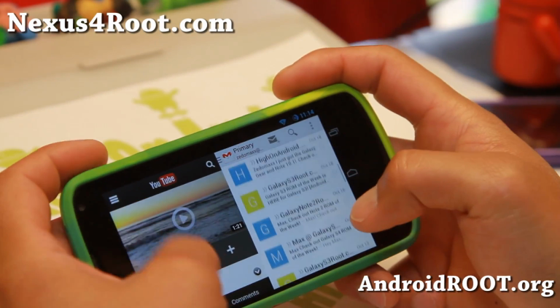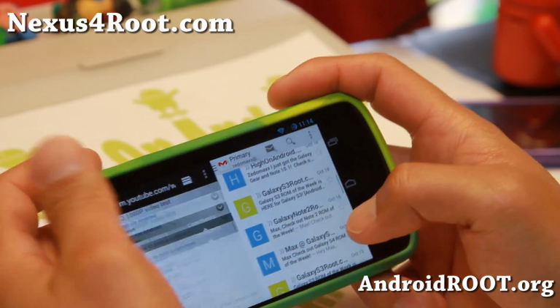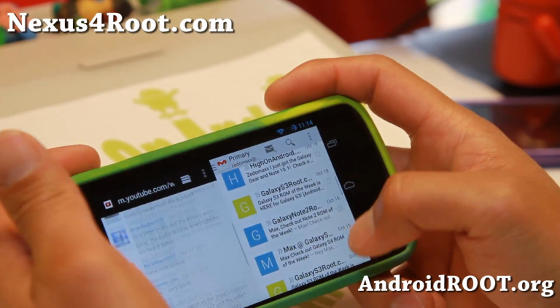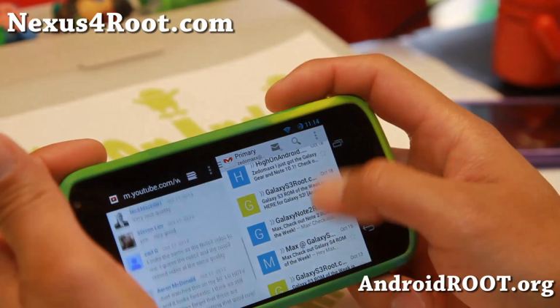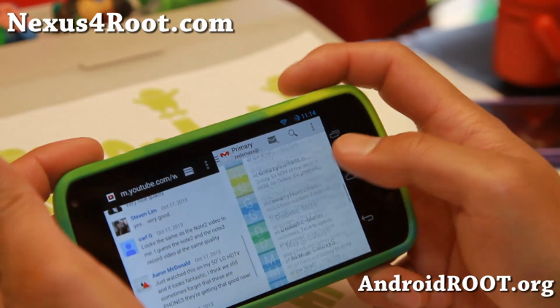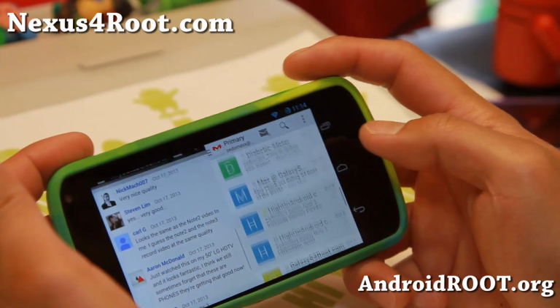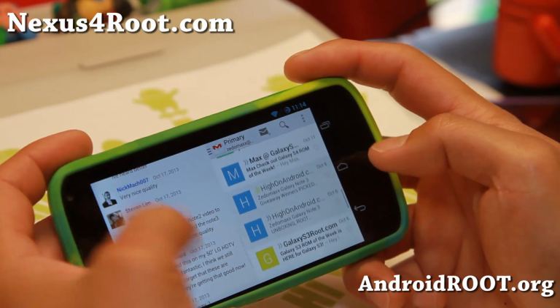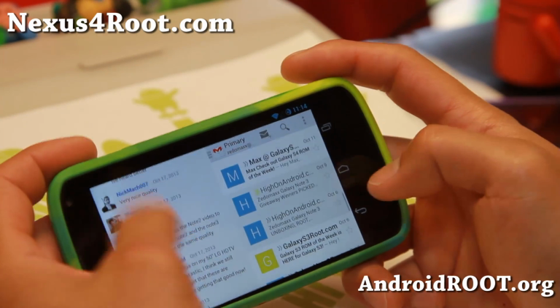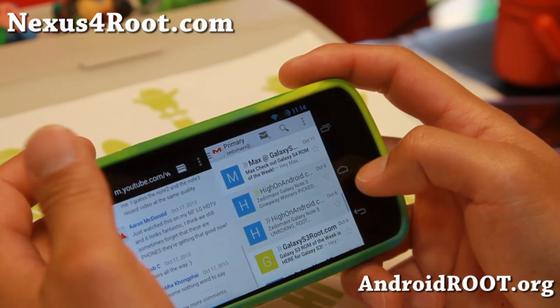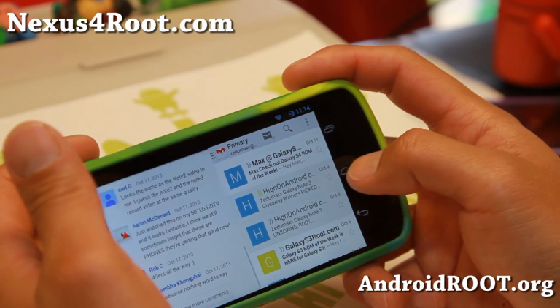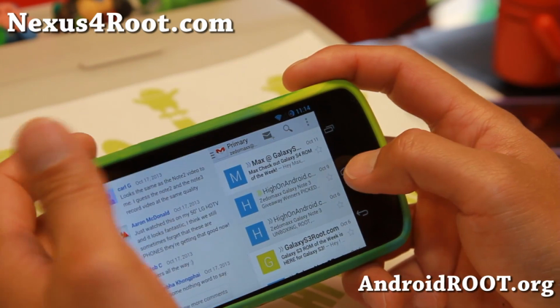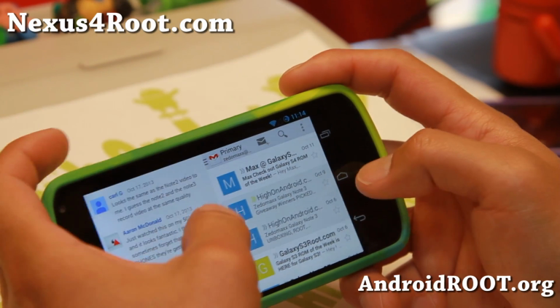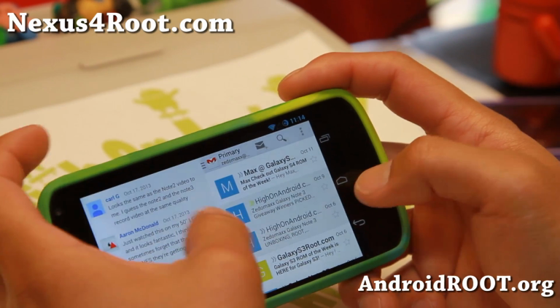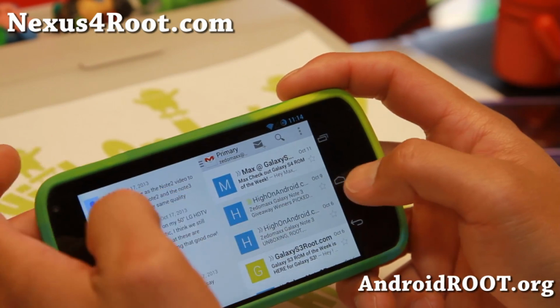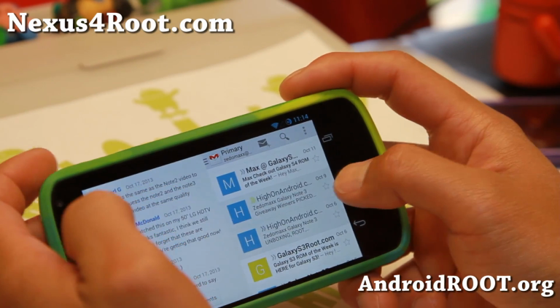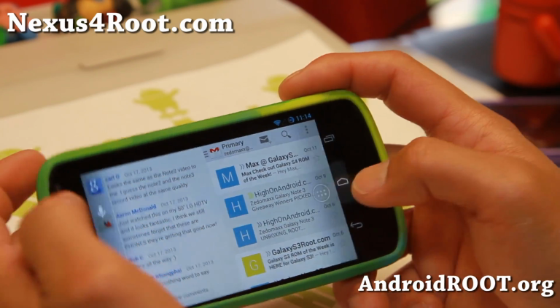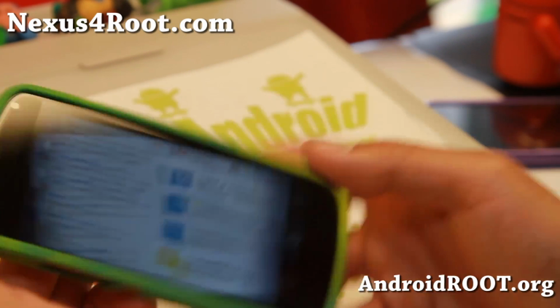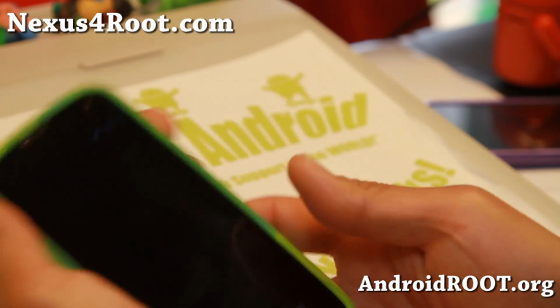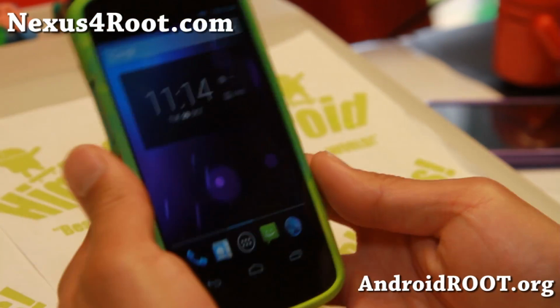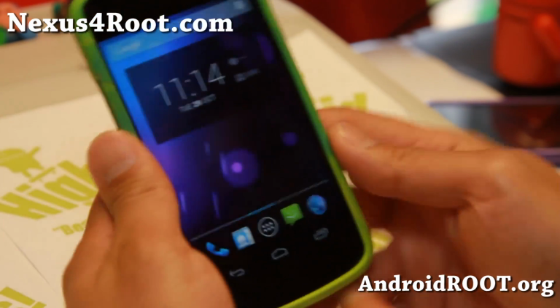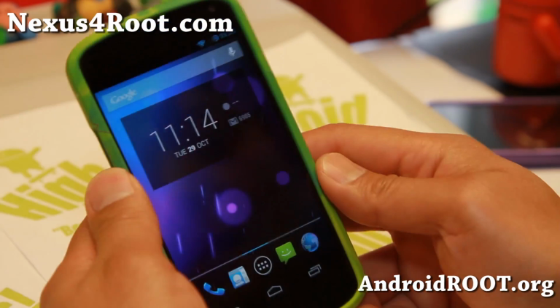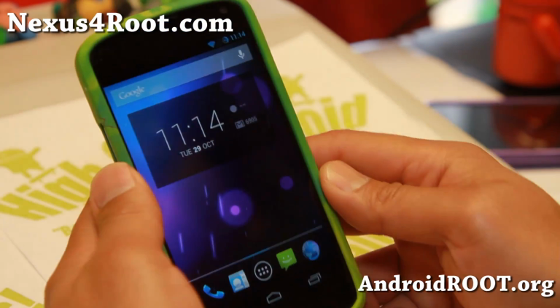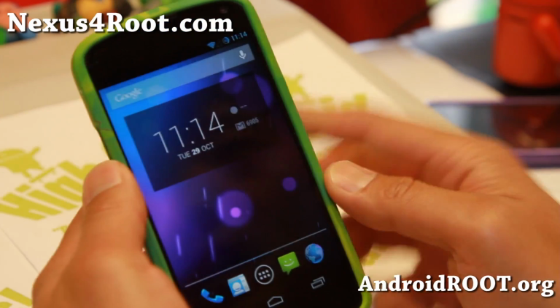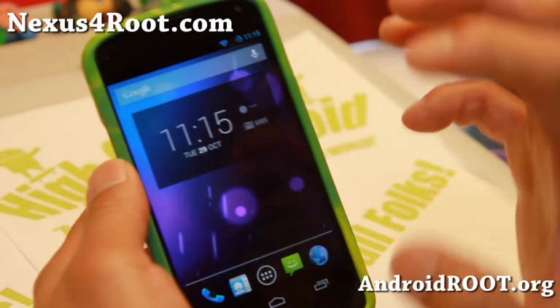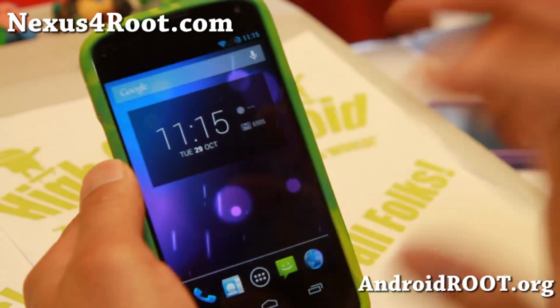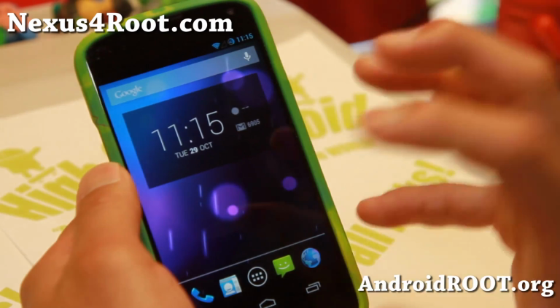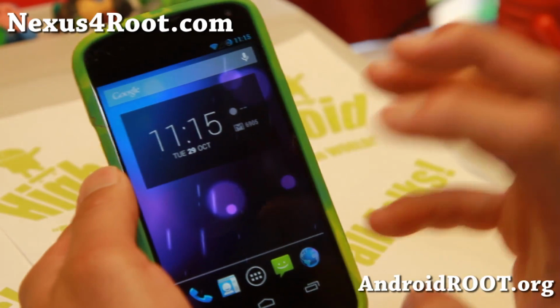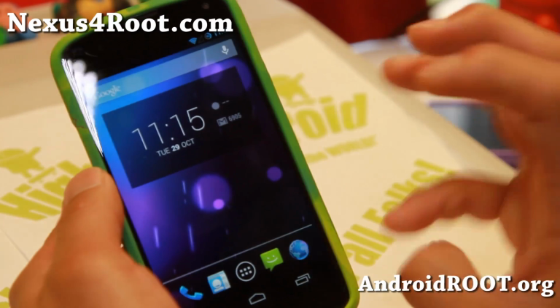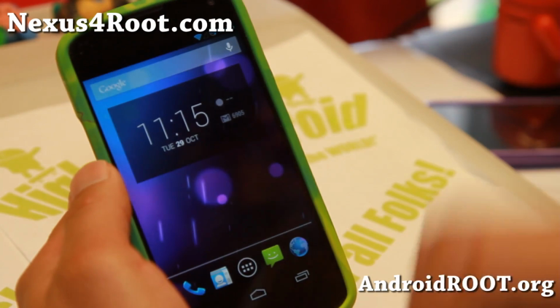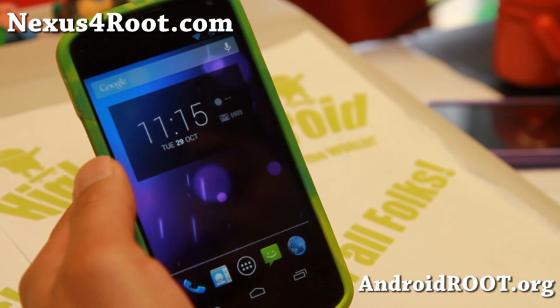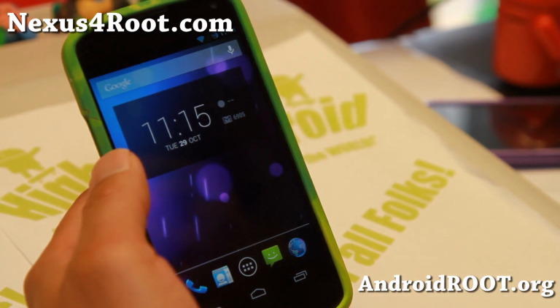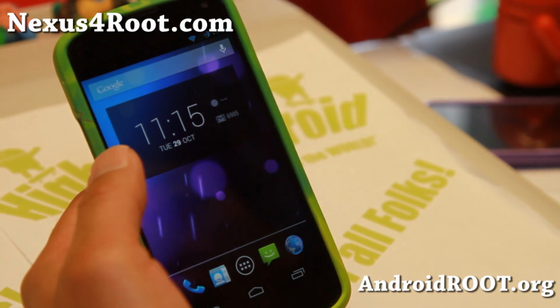Now you can fully multitask. You can't resize it yet, but that should be coming. So that is the heart of Omni-ROM.